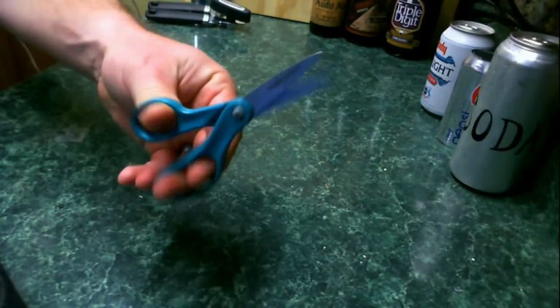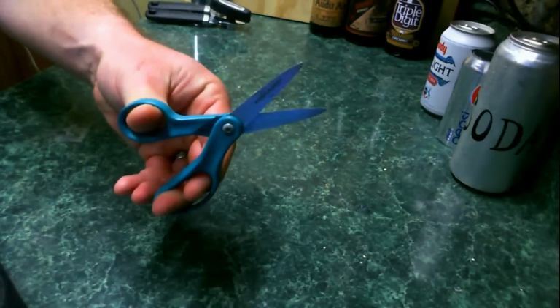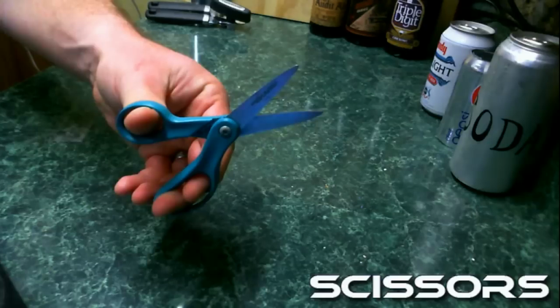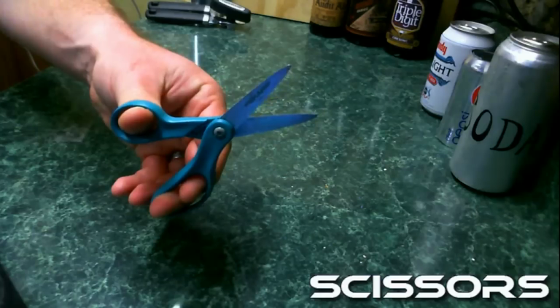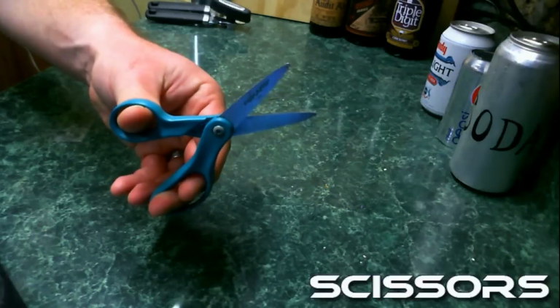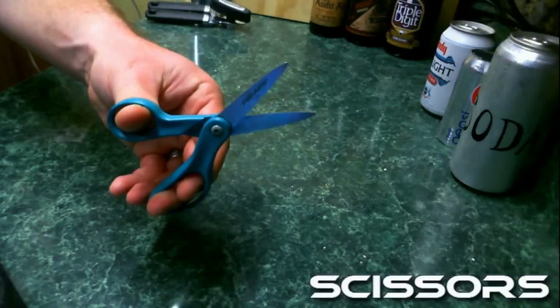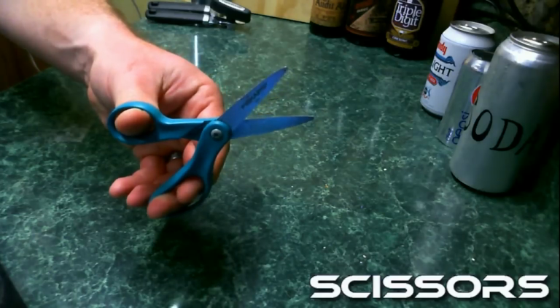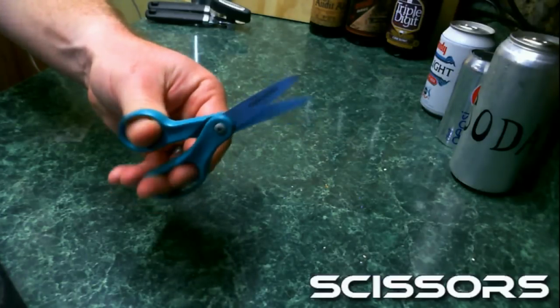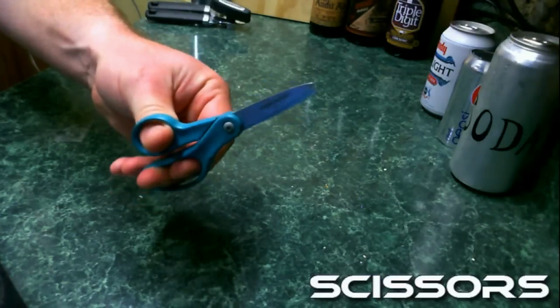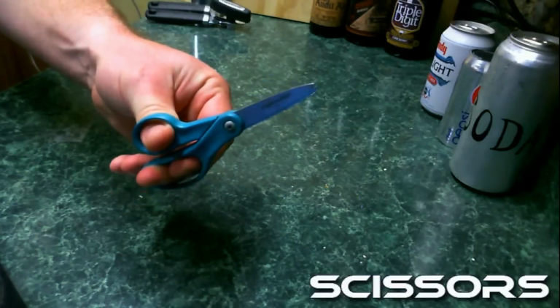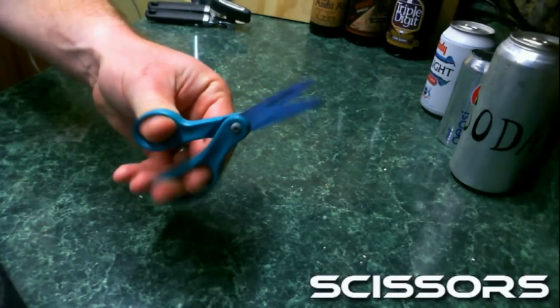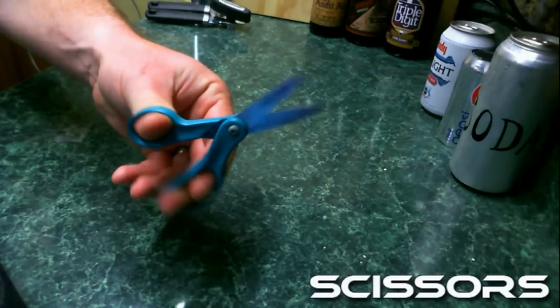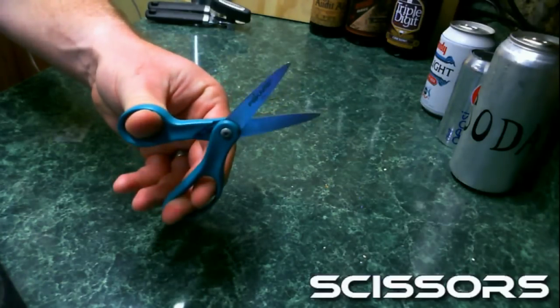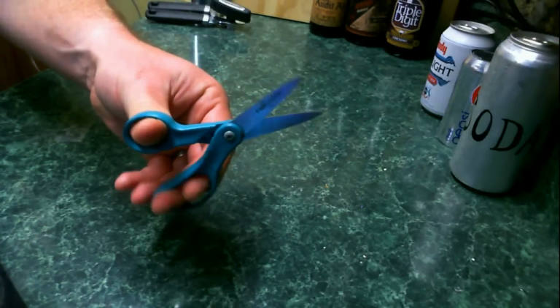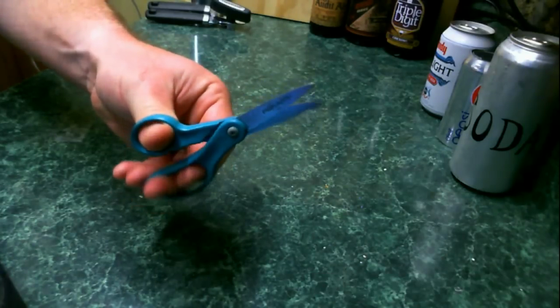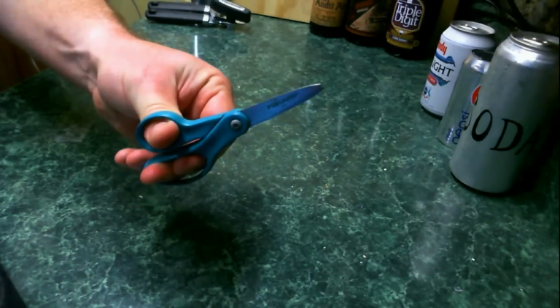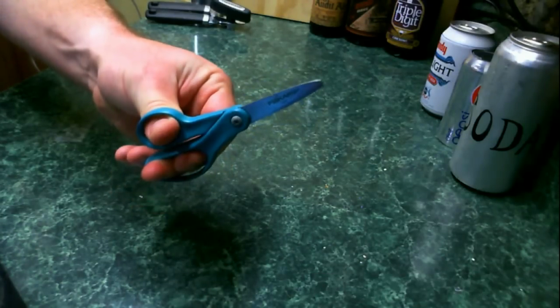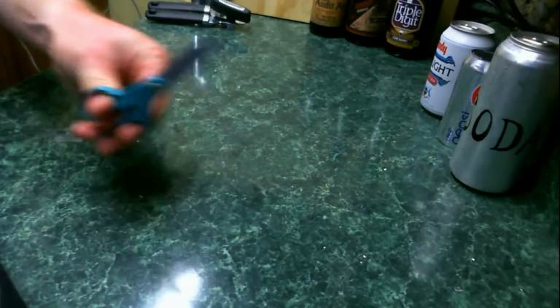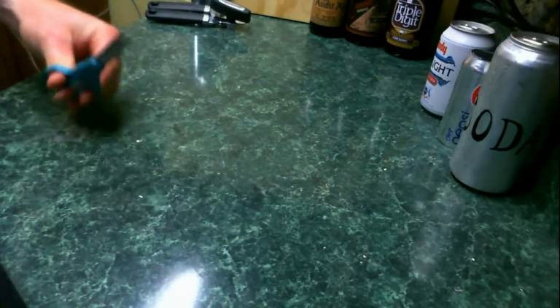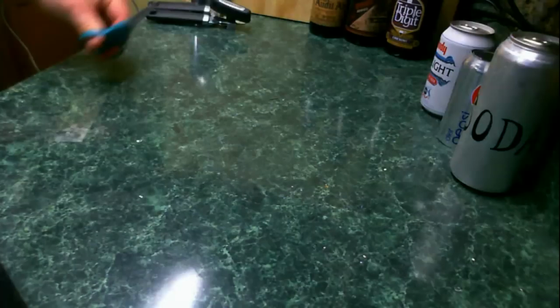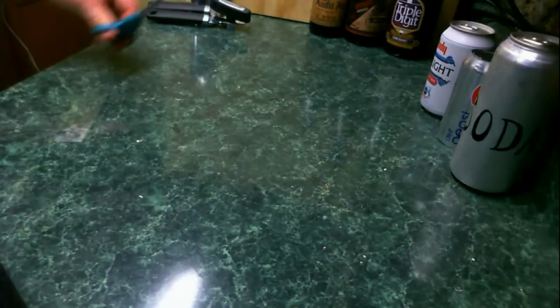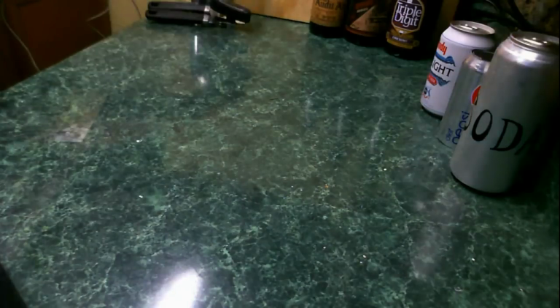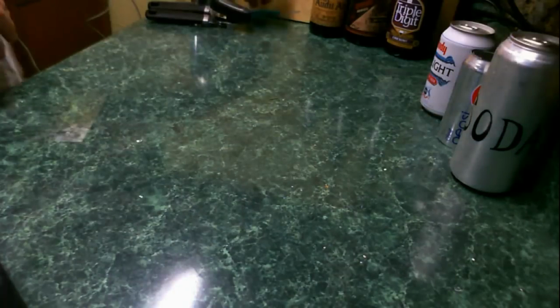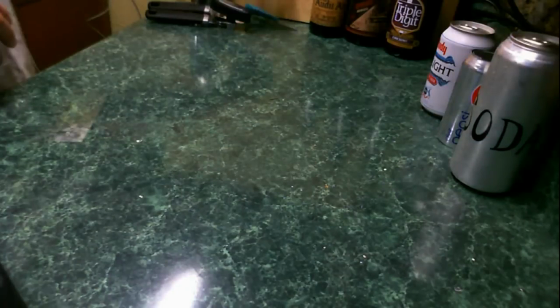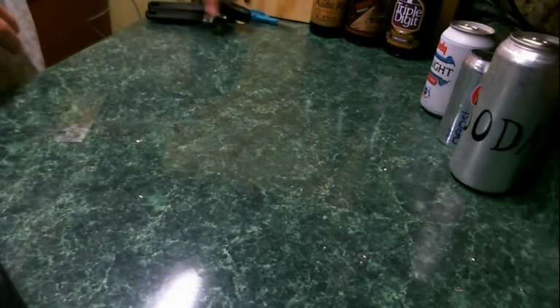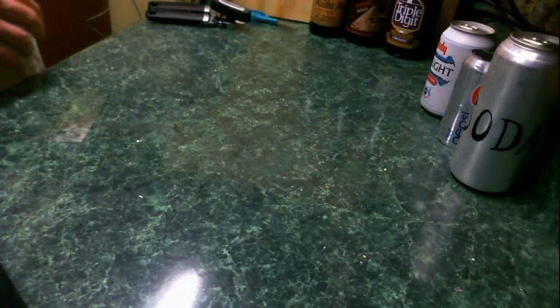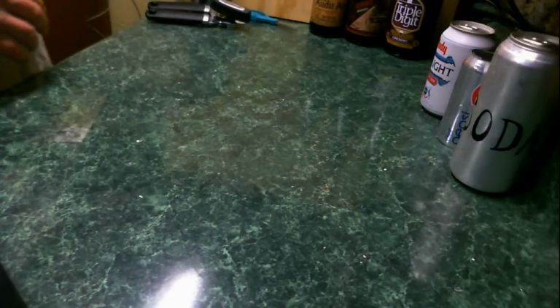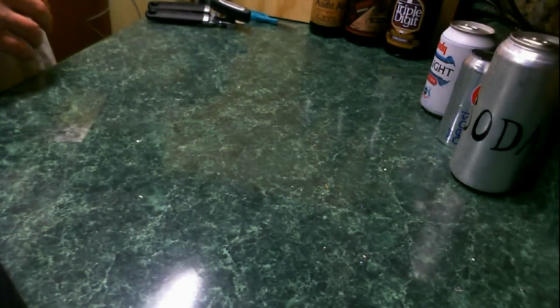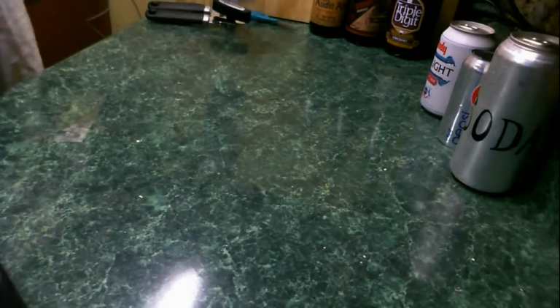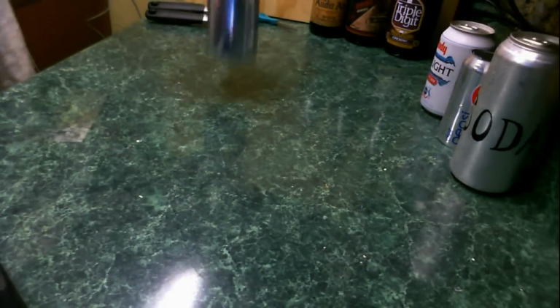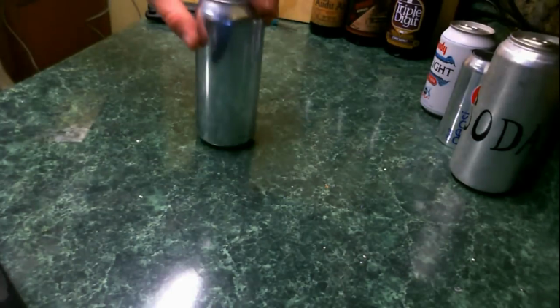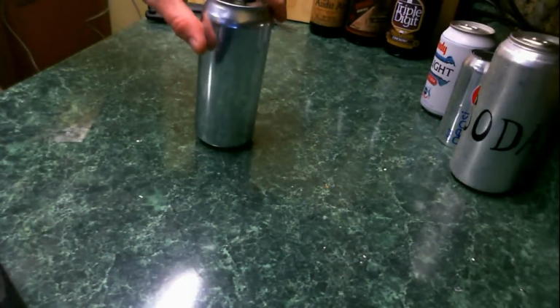Third, a nice sturdy pair of scissors — something that can cut through the aluminum can and do a nice fine cut.